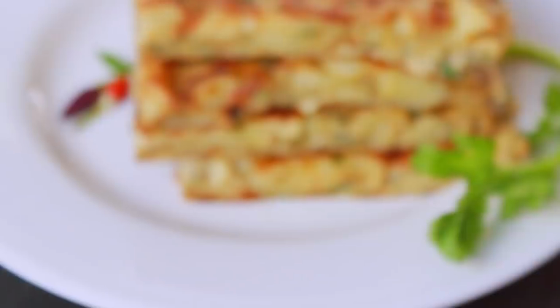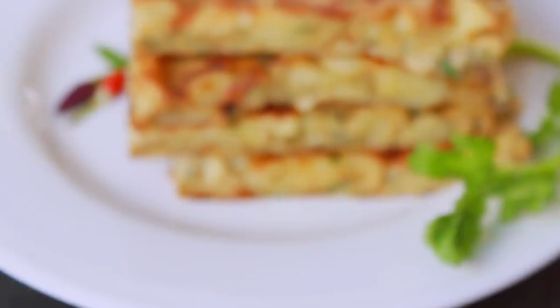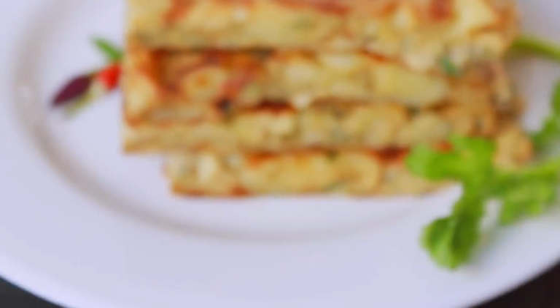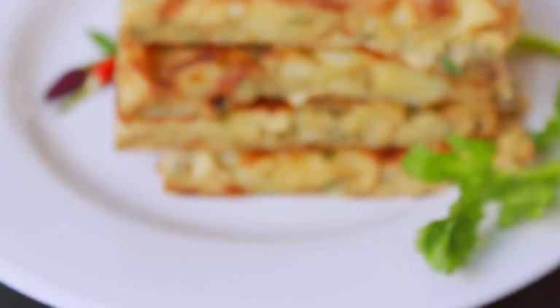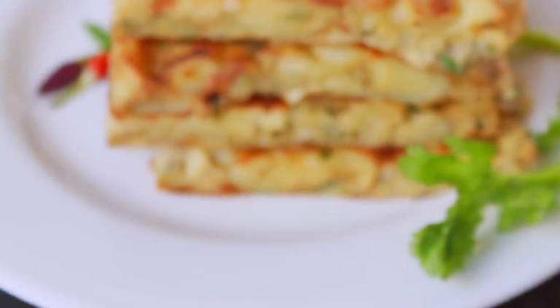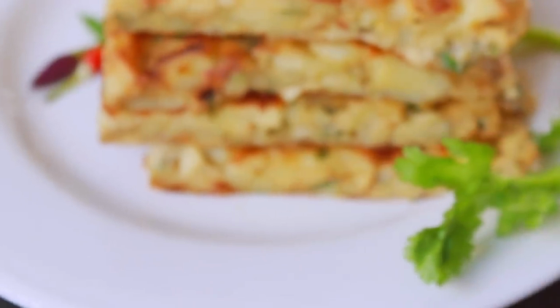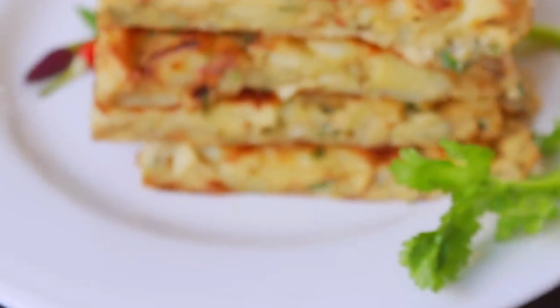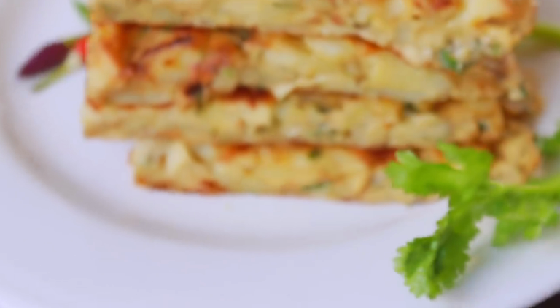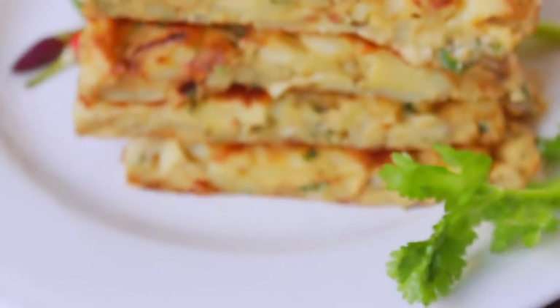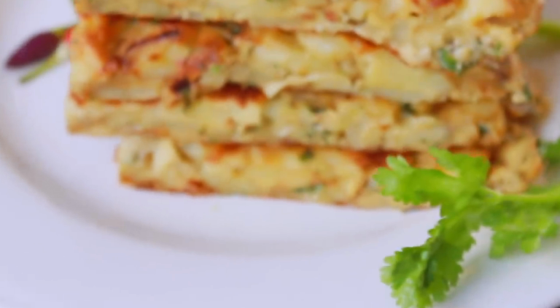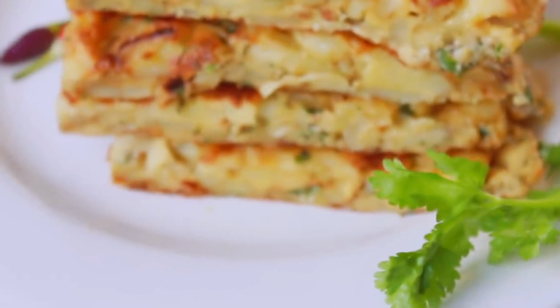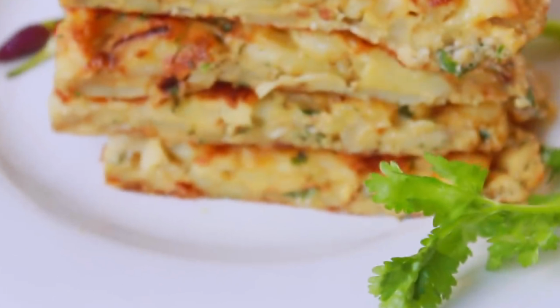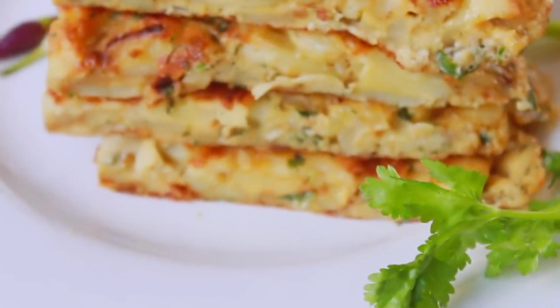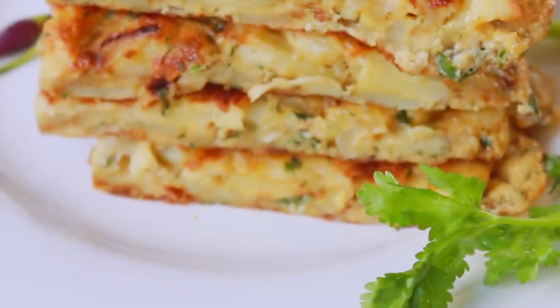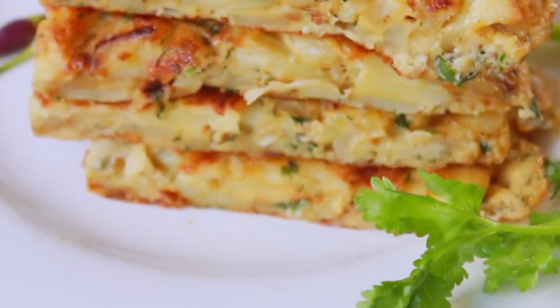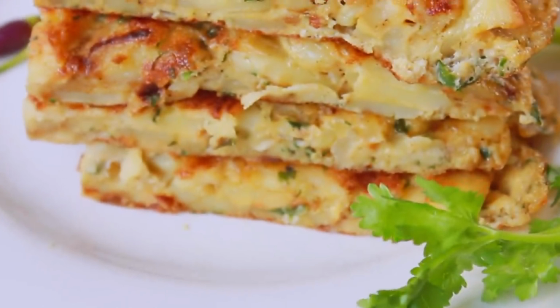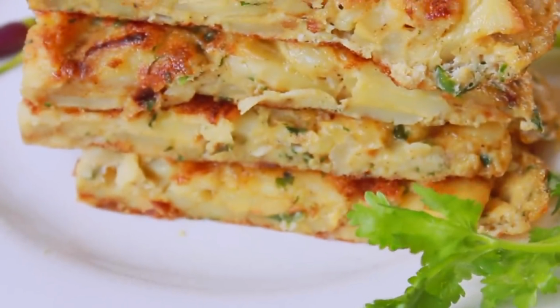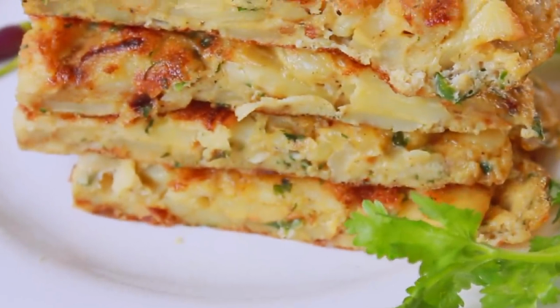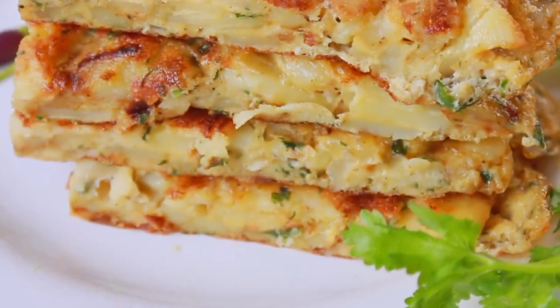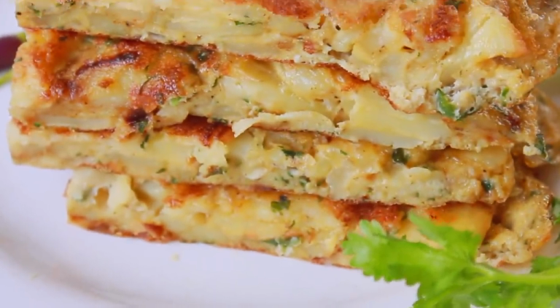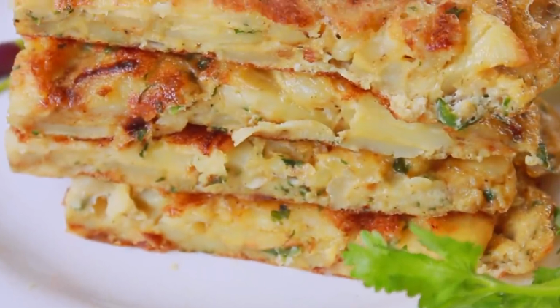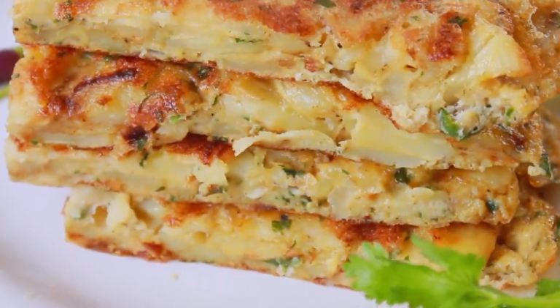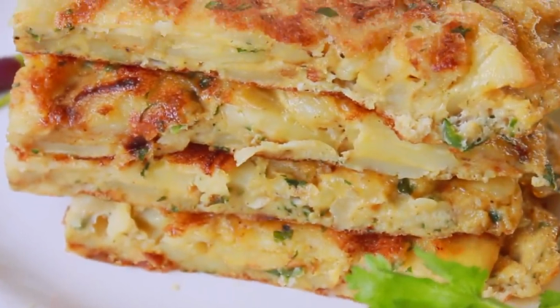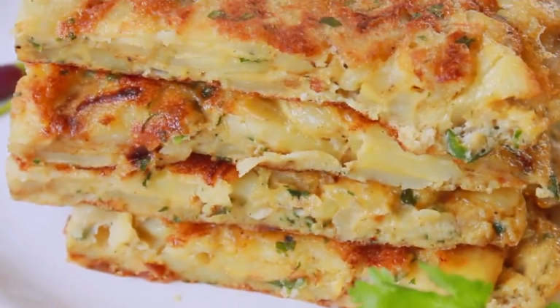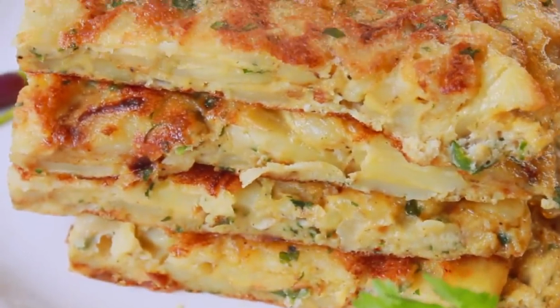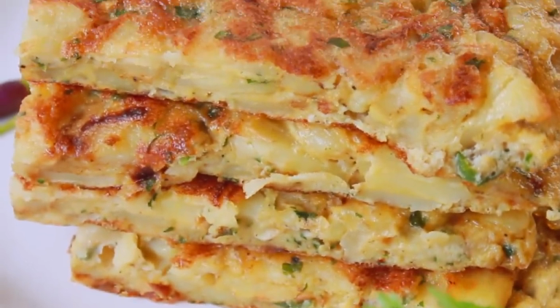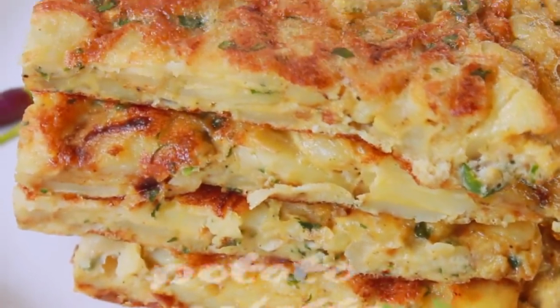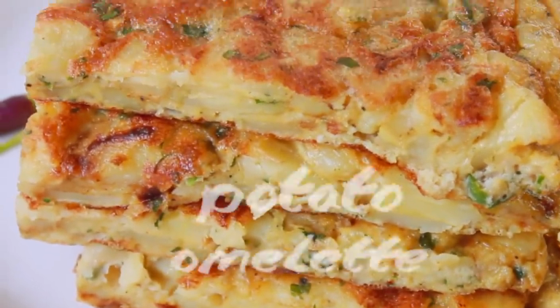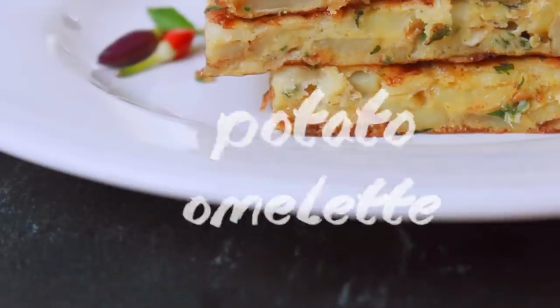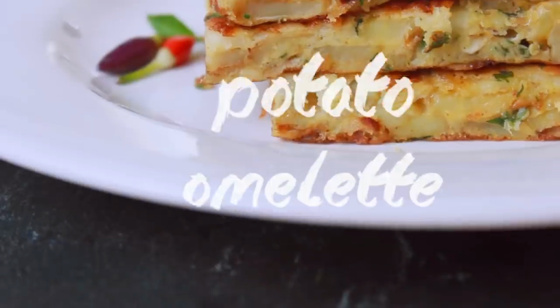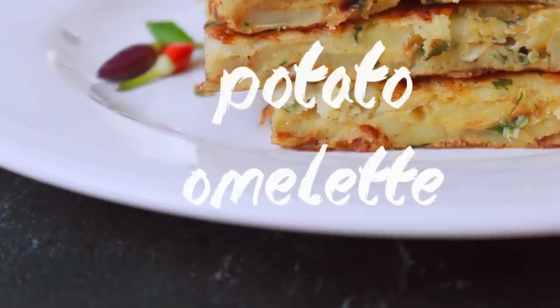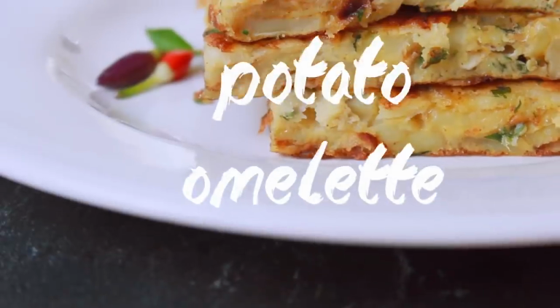Hey everyone! Welcome back to my channel! Today we are going to make the Allure Omelette.